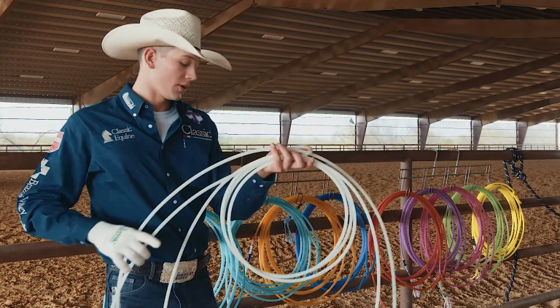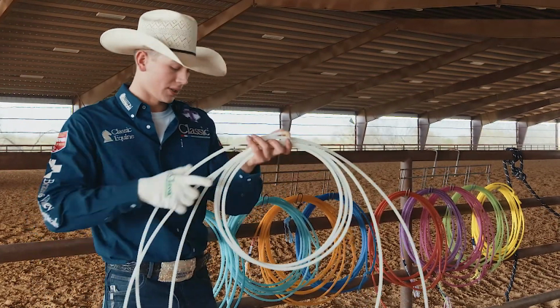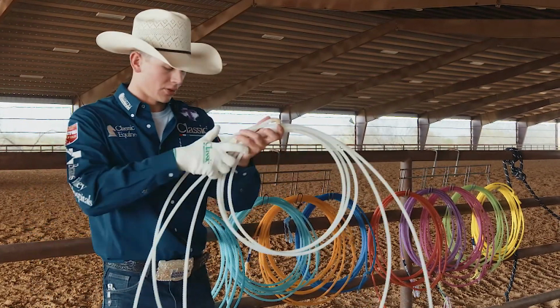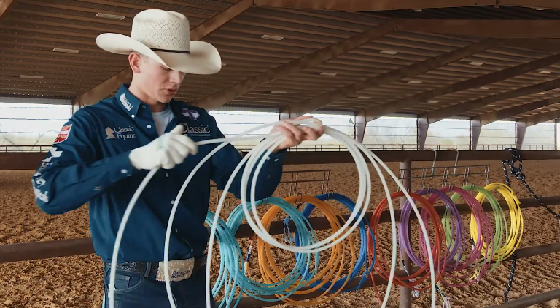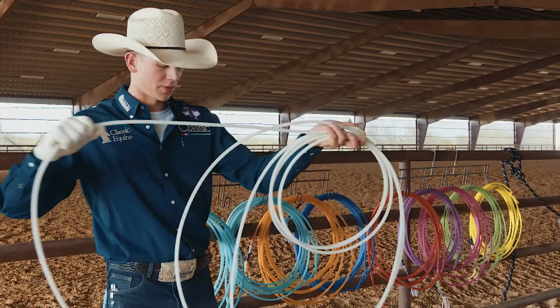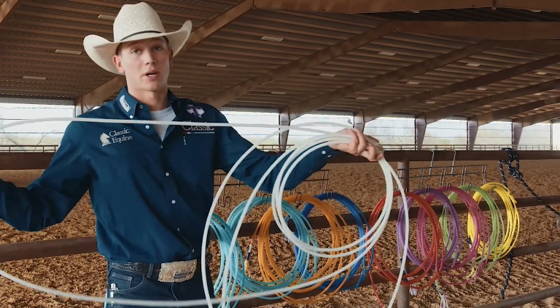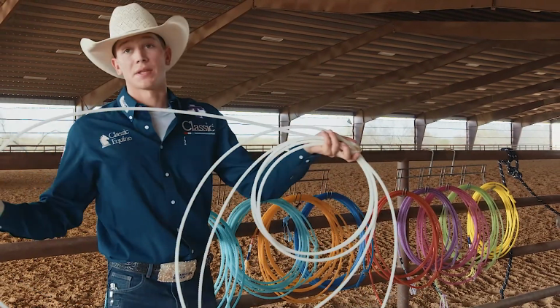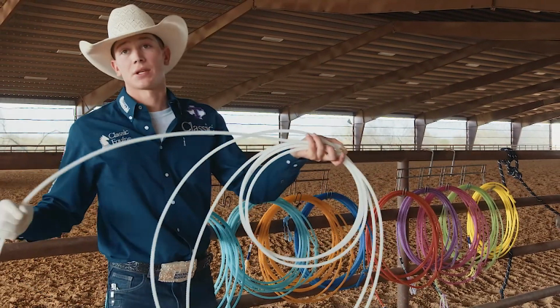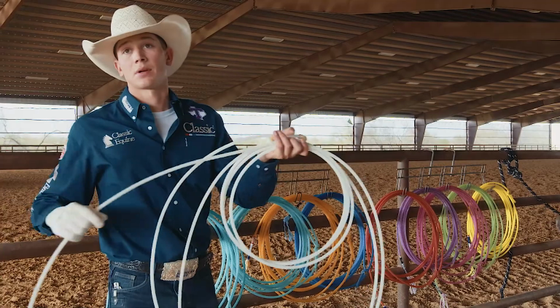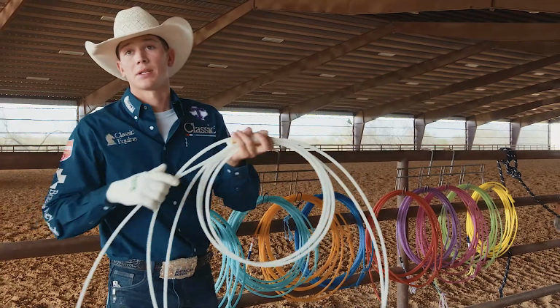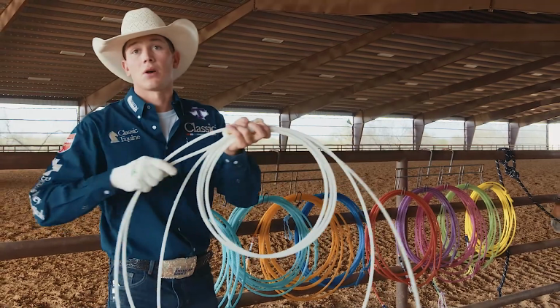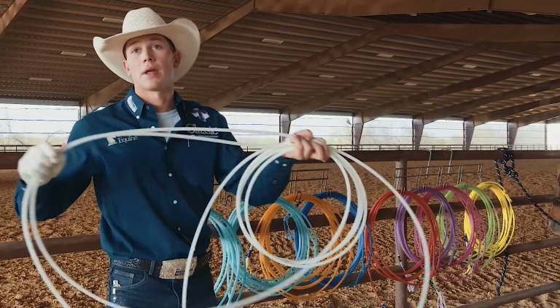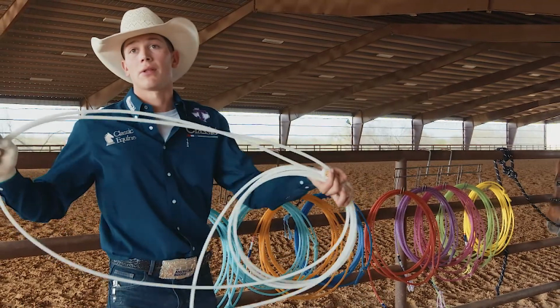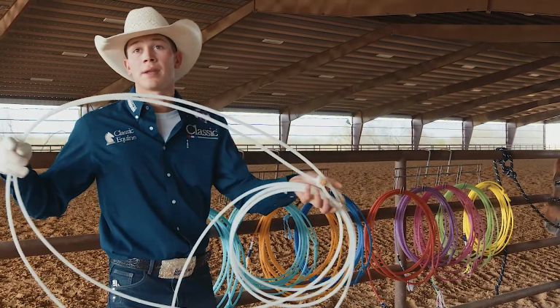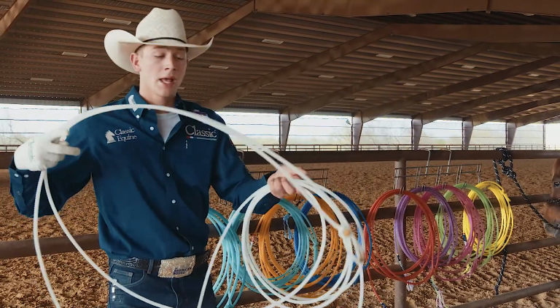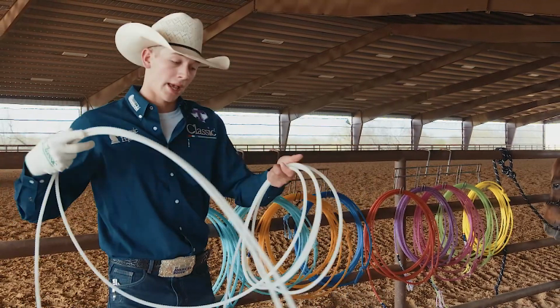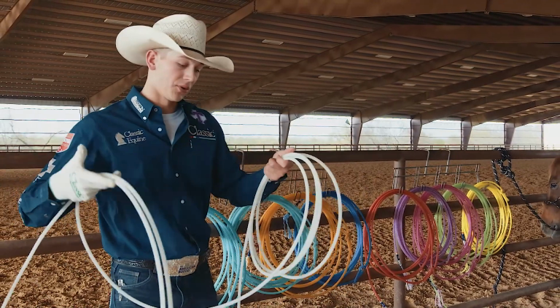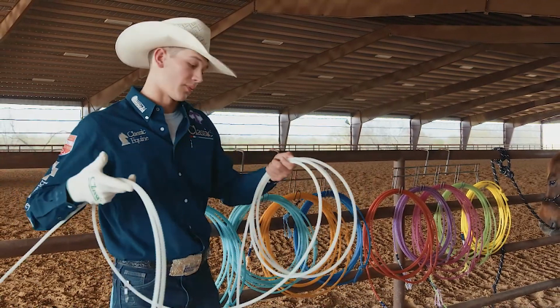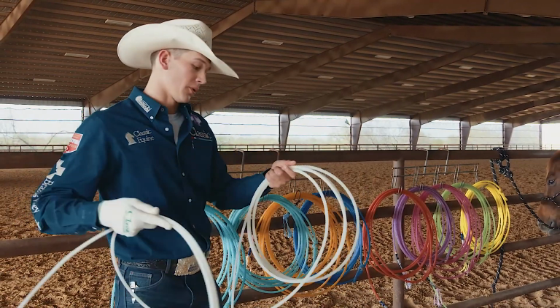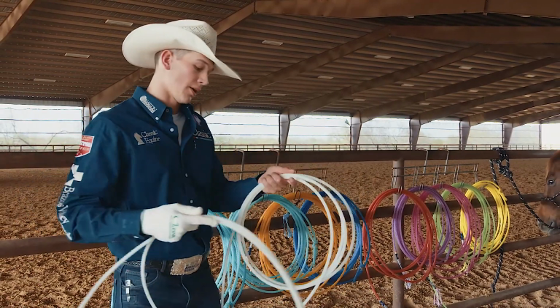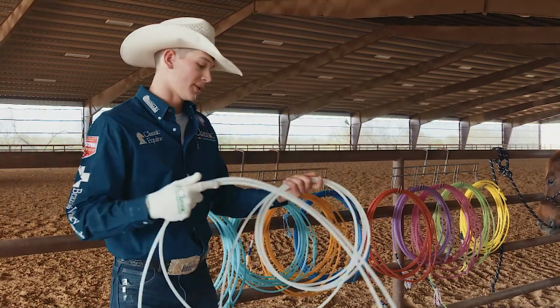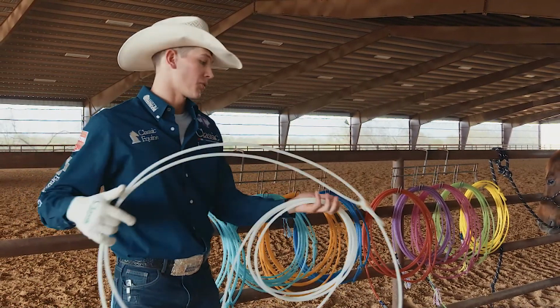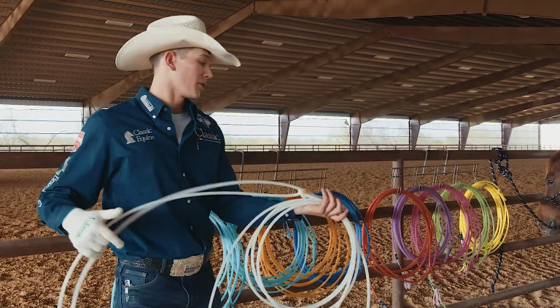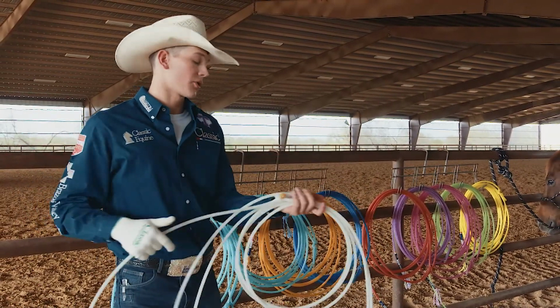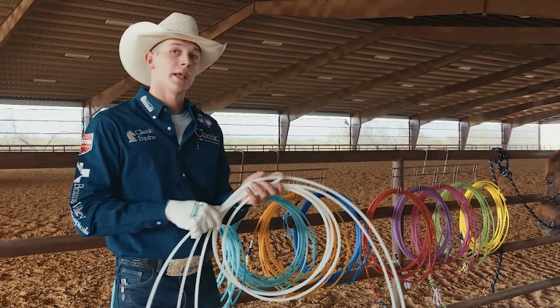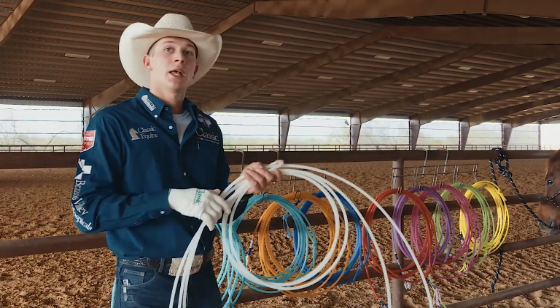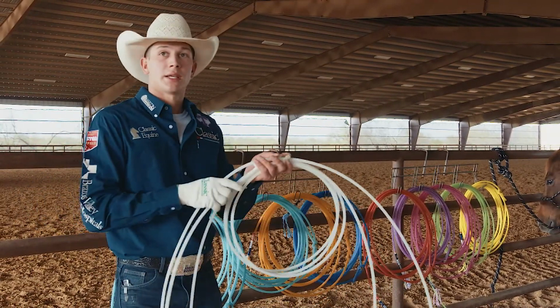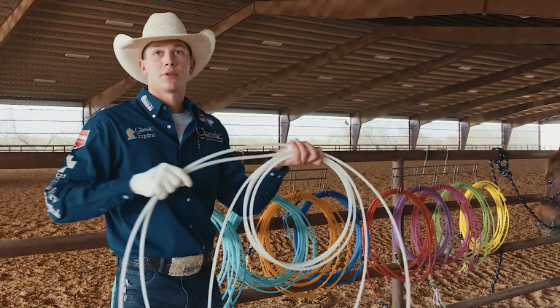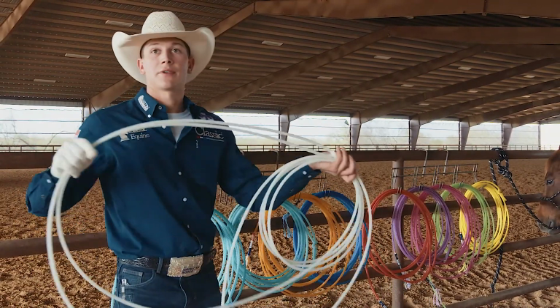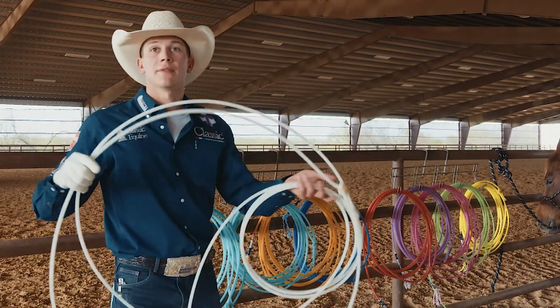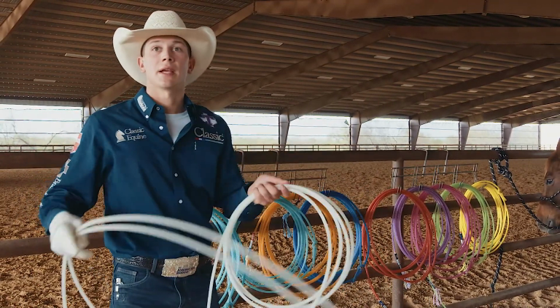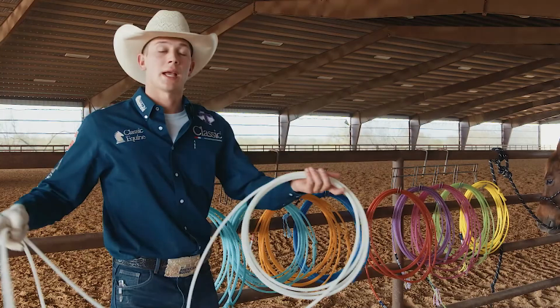This rope is great in the summer because of the all-nylon construction. It holds up really well, it stays really straight, and it stays really forgiving.